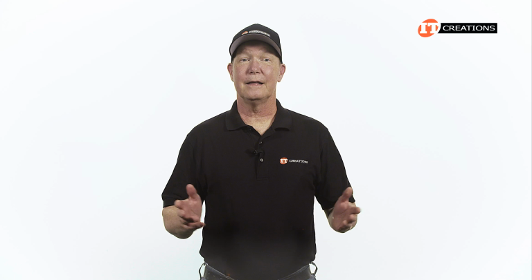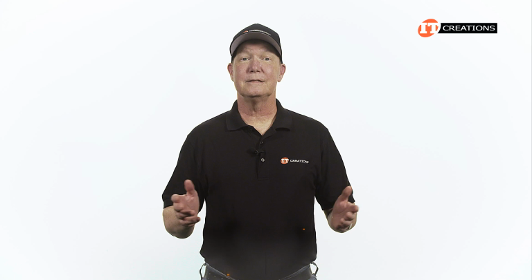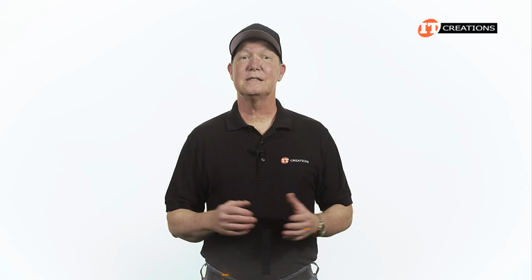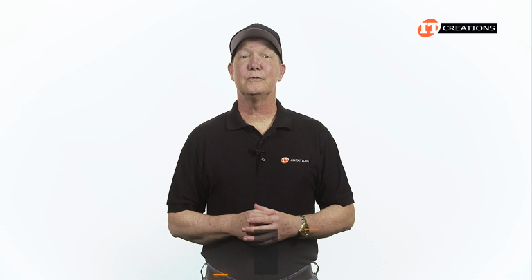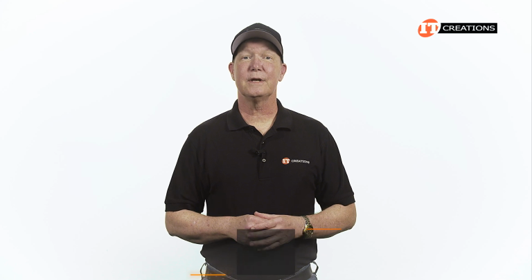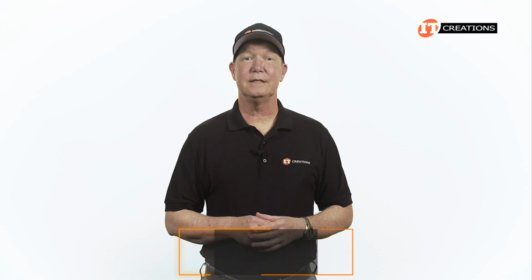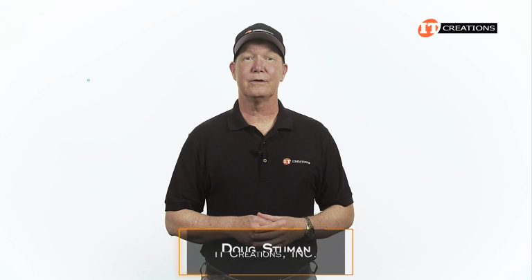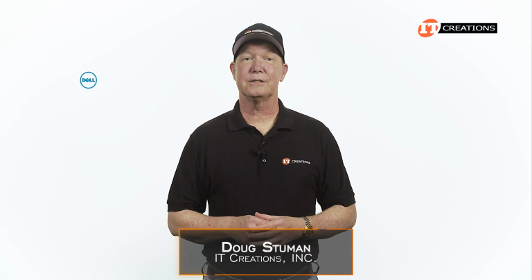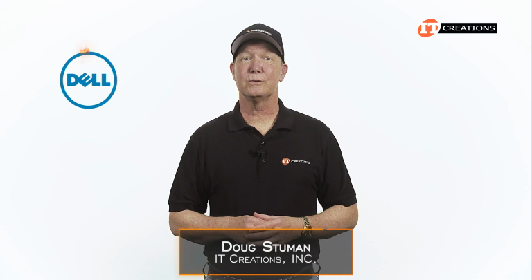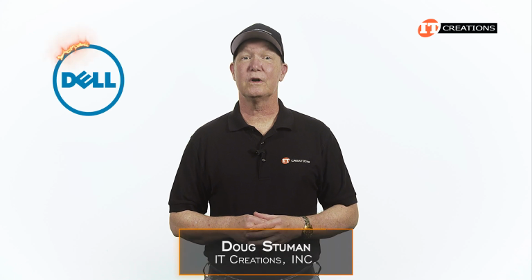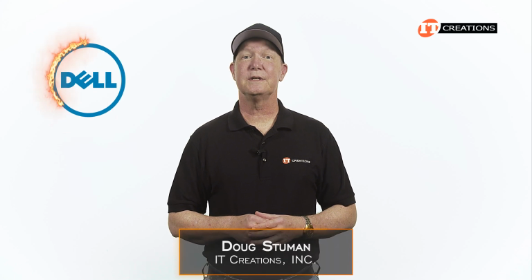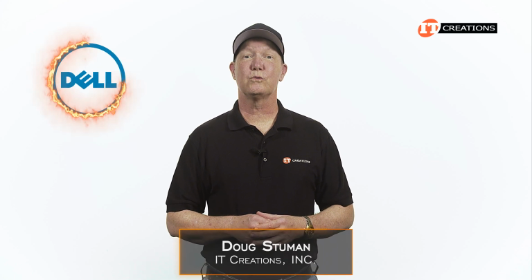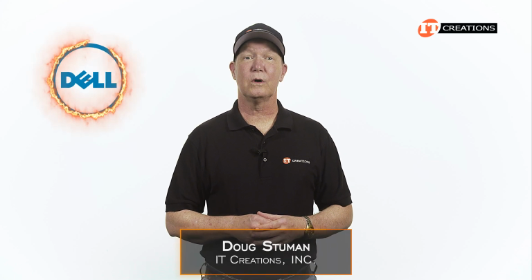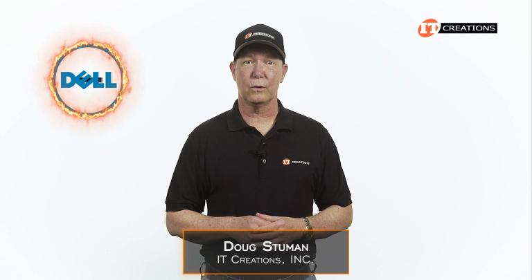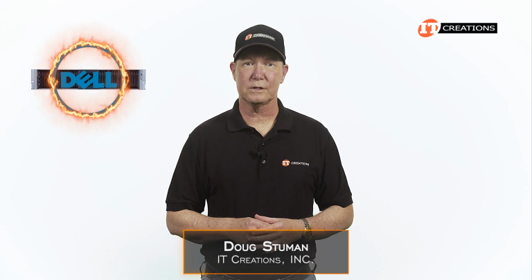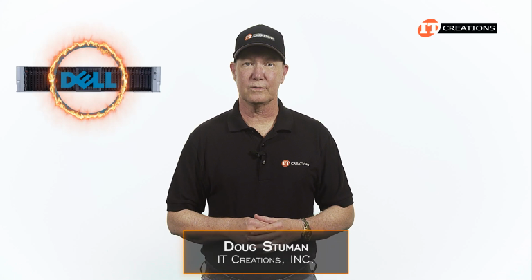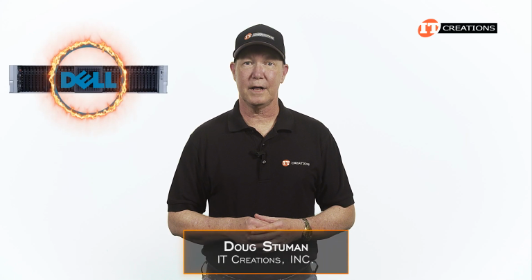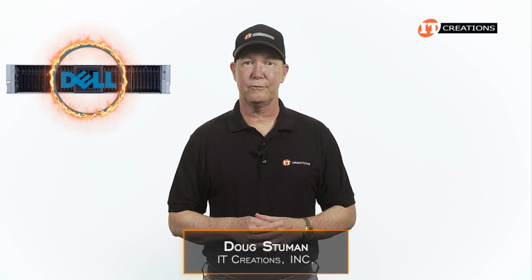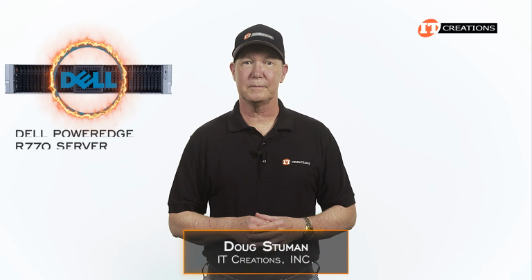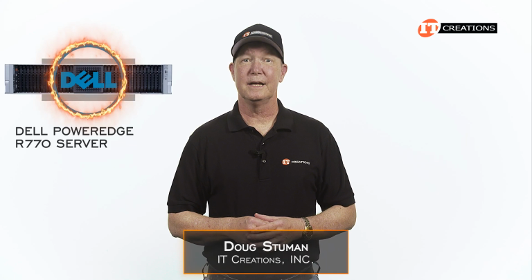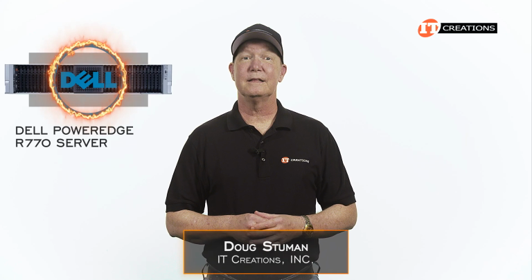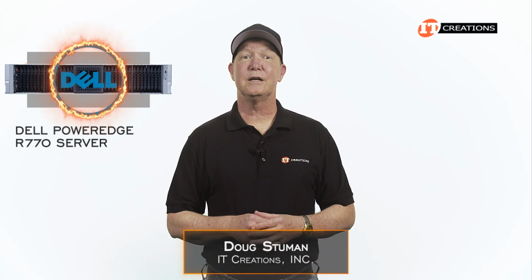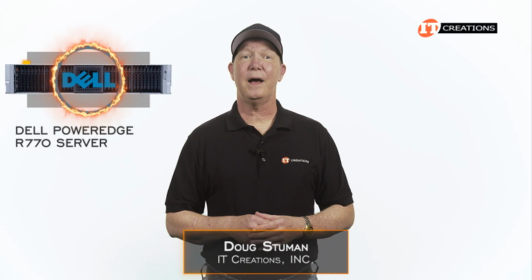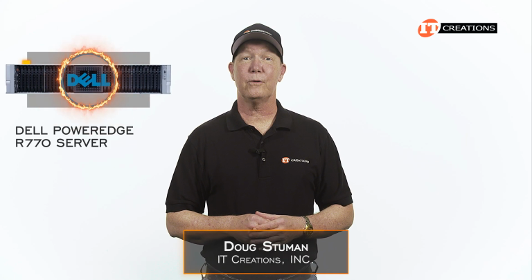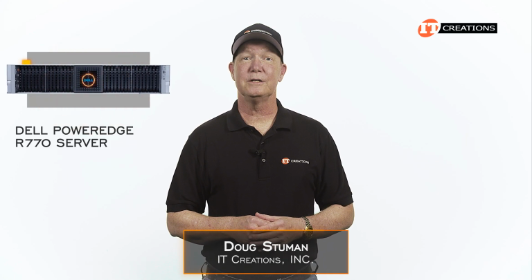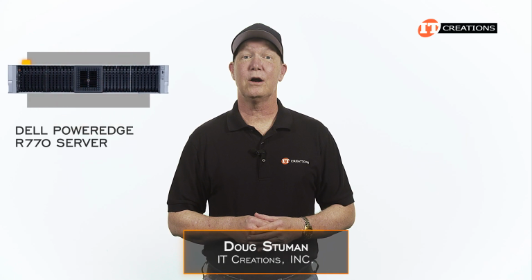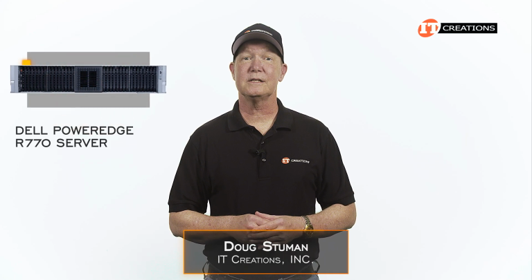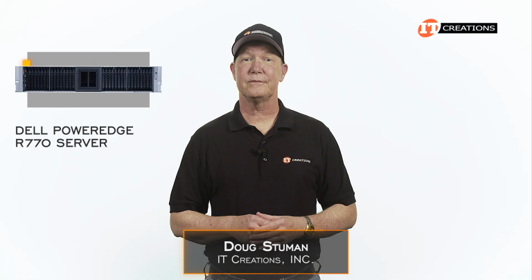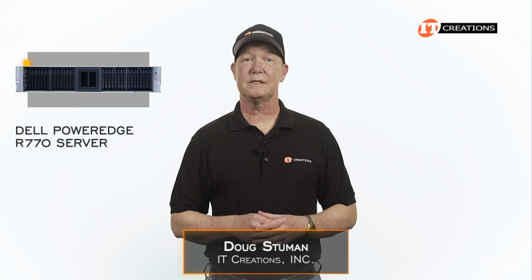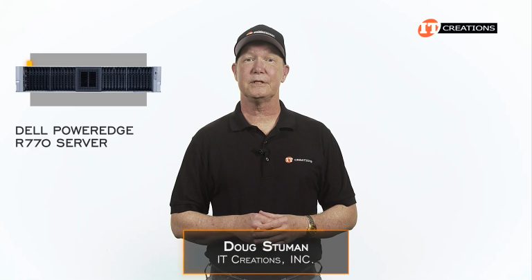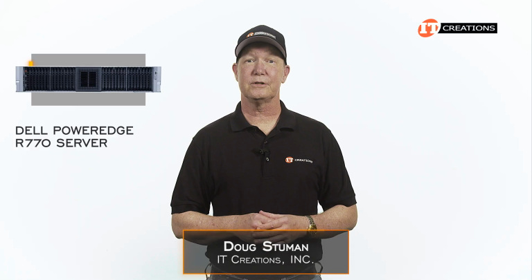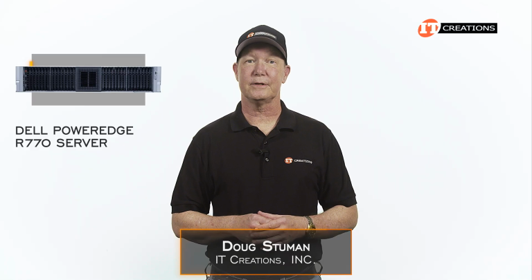Hi there, Doug Stumwin with IT Creations, with one of Dell's workhorse server platforms: the Dell PowerEdge R770 Server.